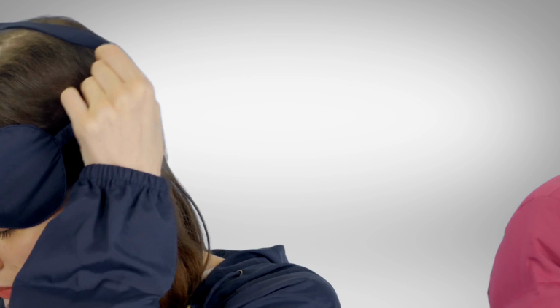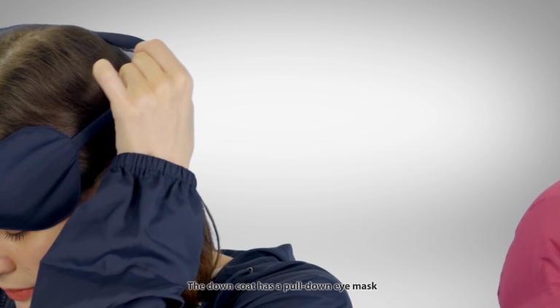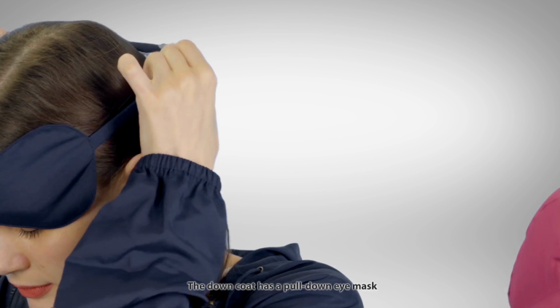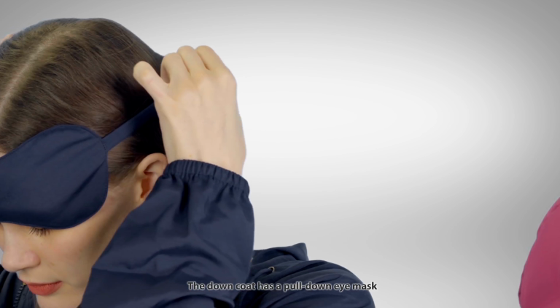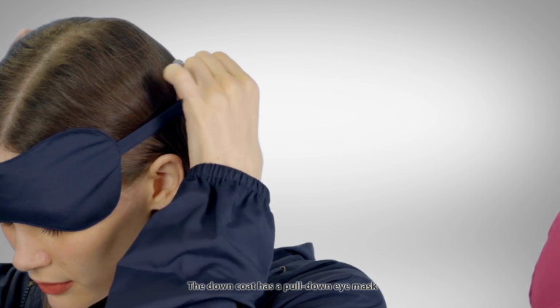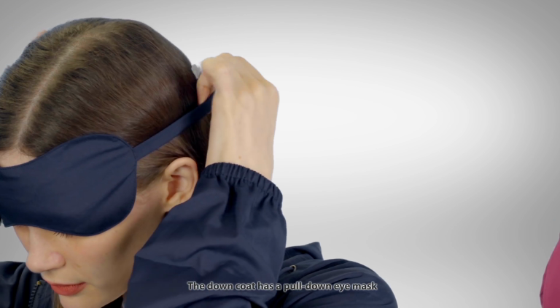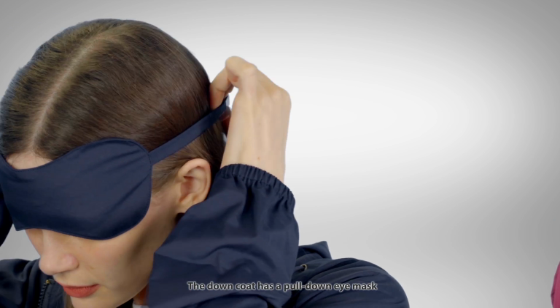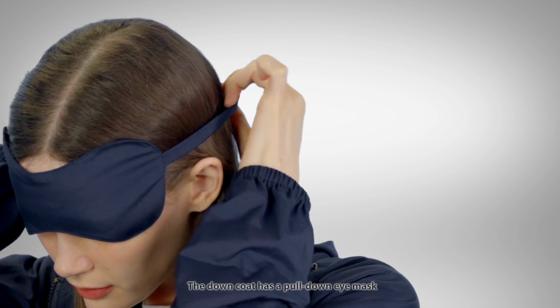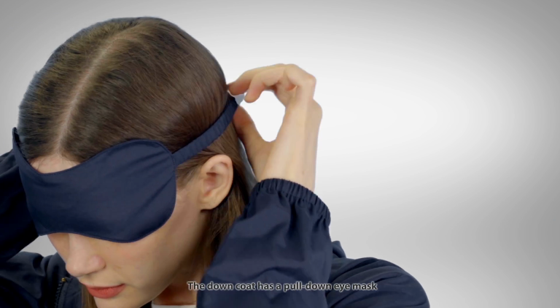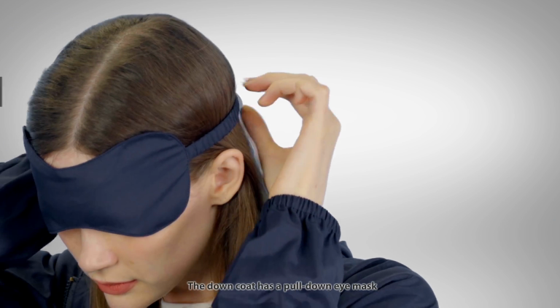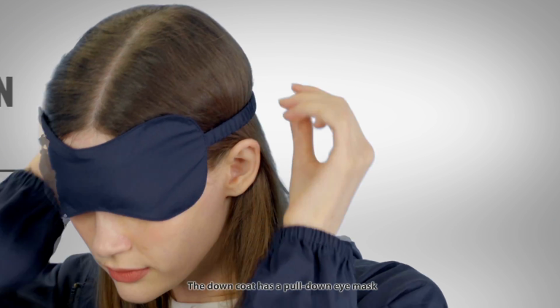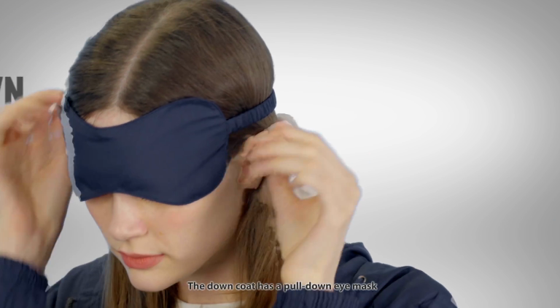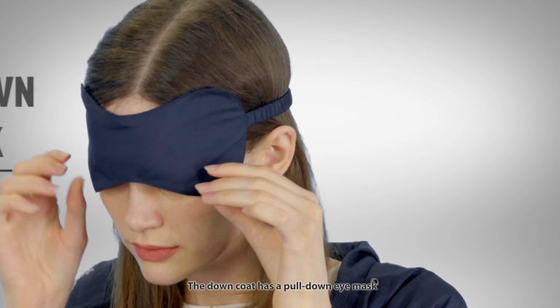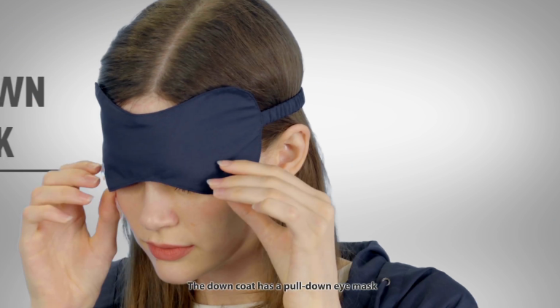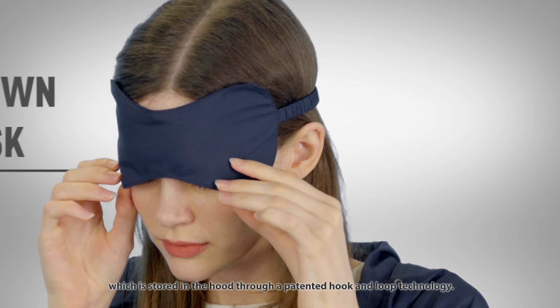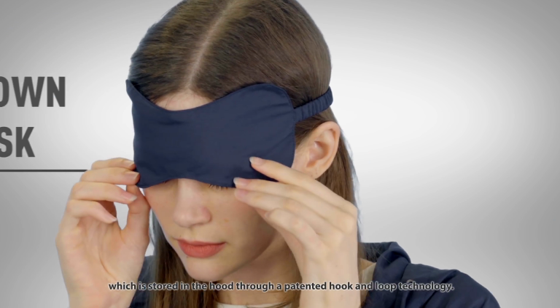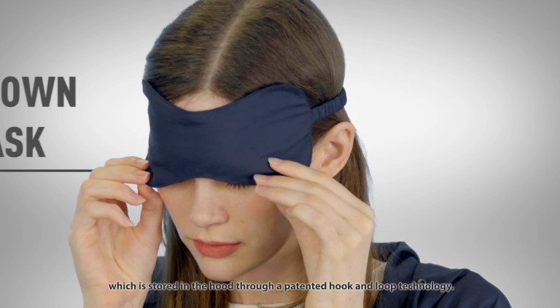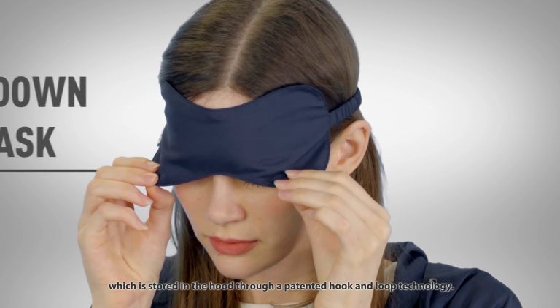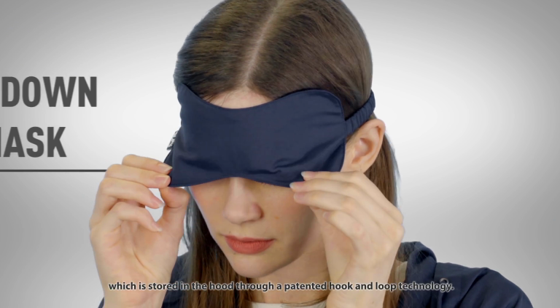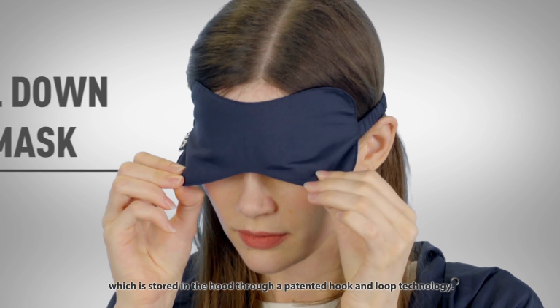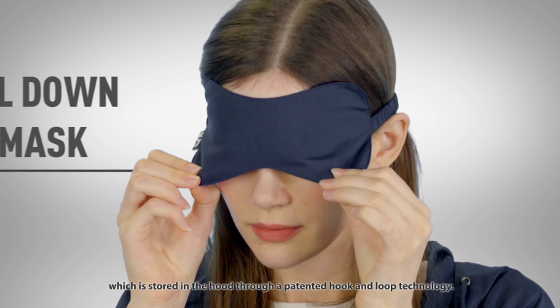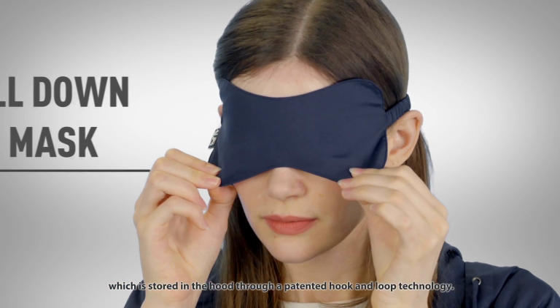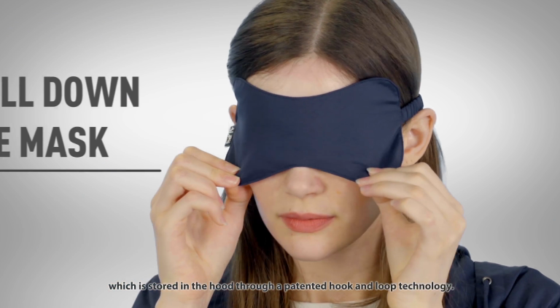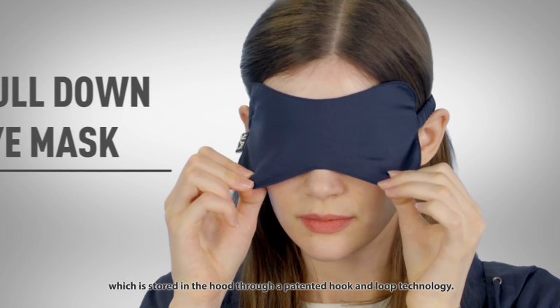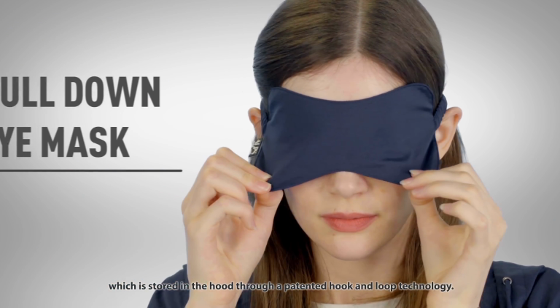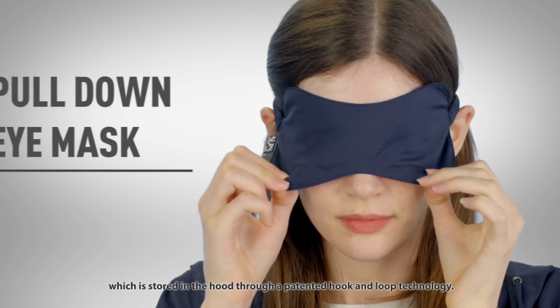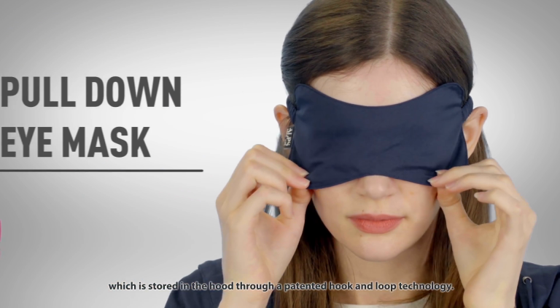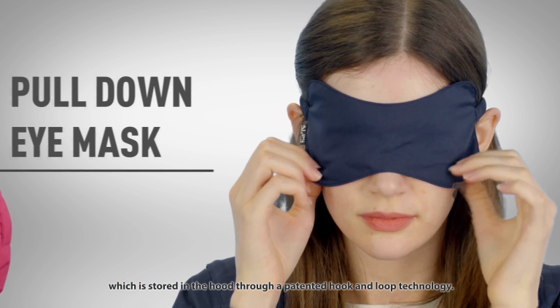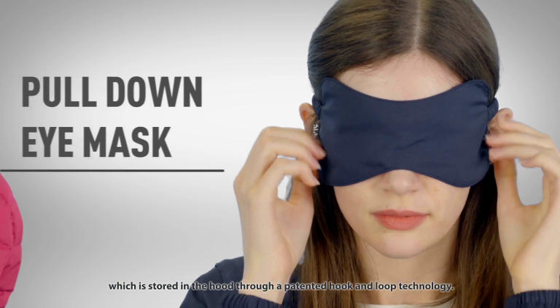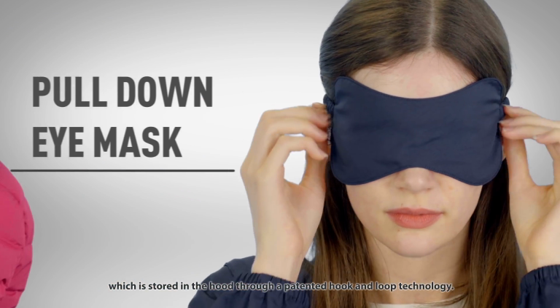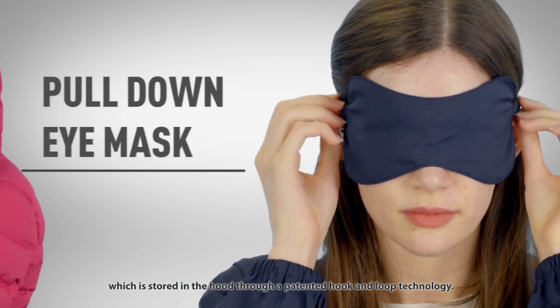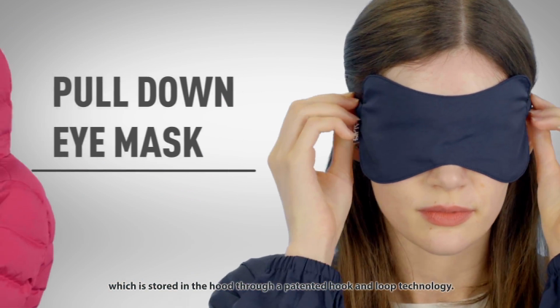The down coat has a pull-down eye mask which is stored in the hood through a patented hook and loop technology.